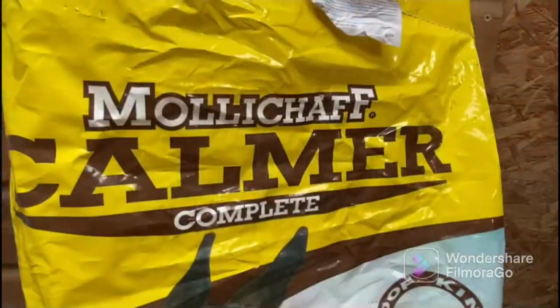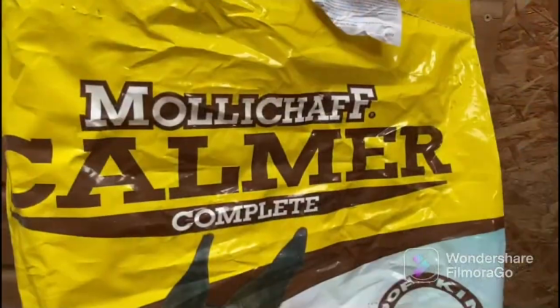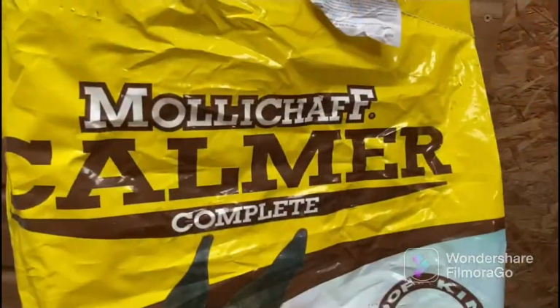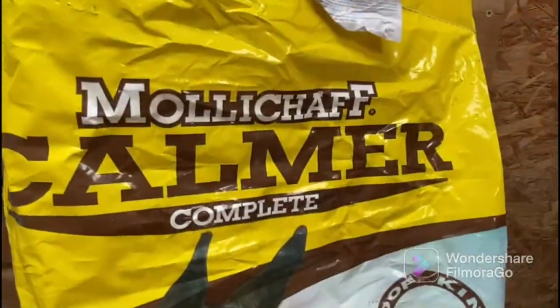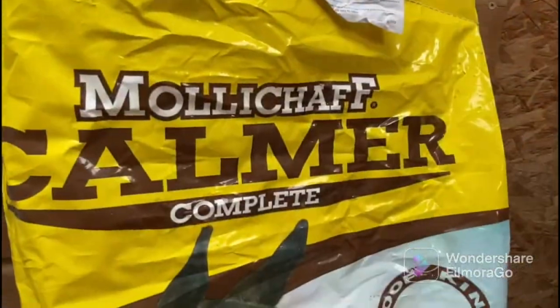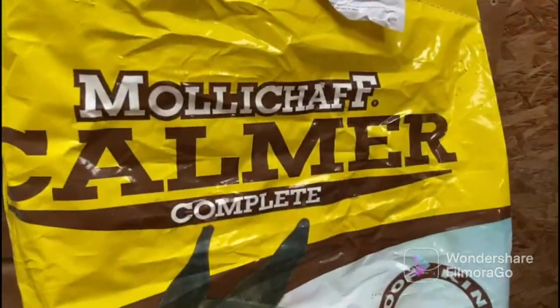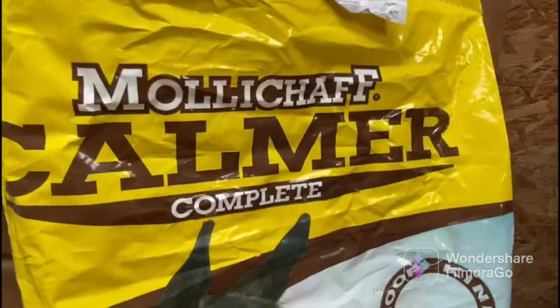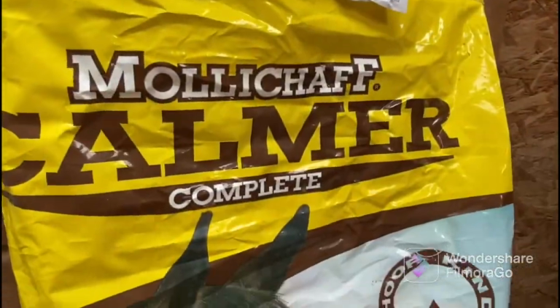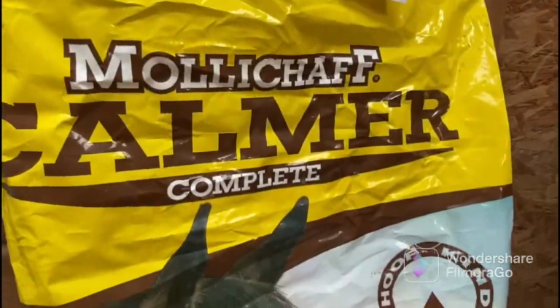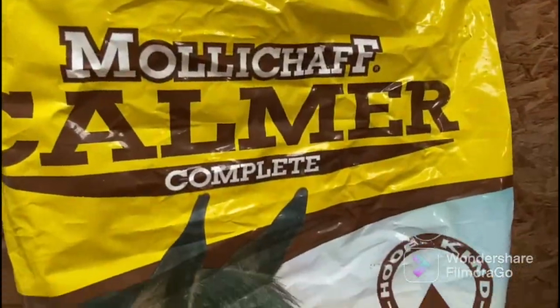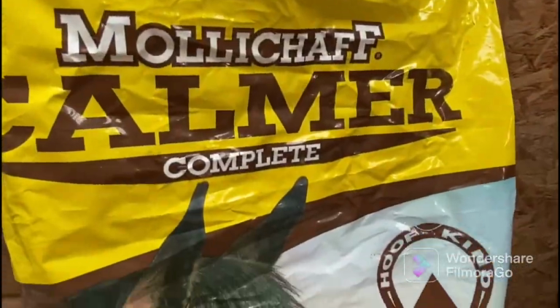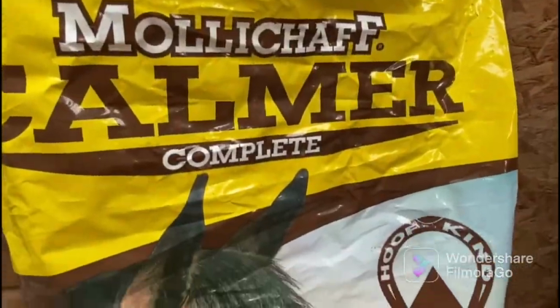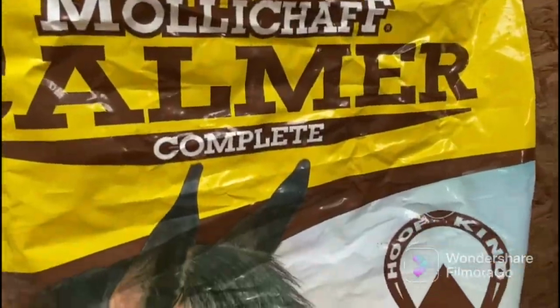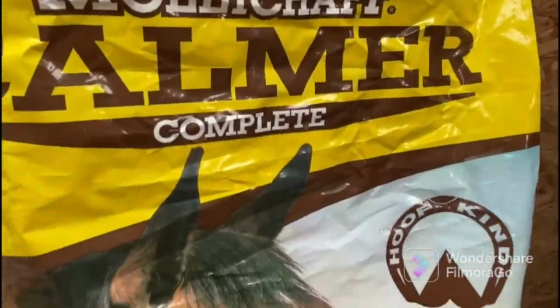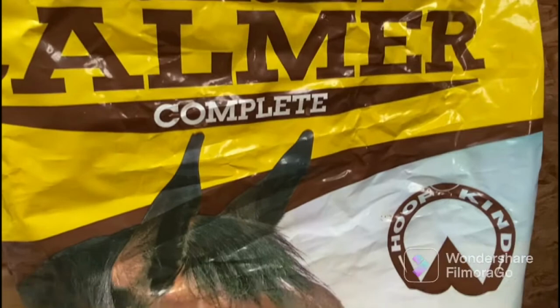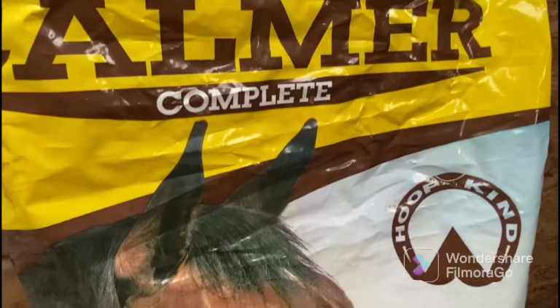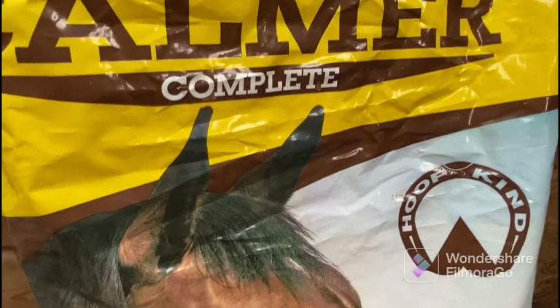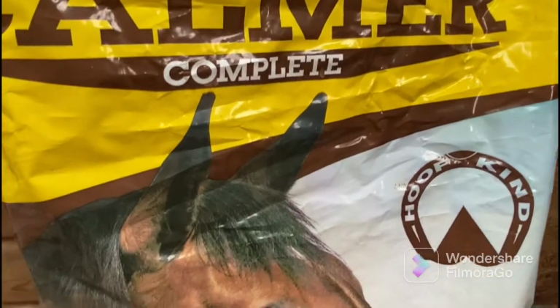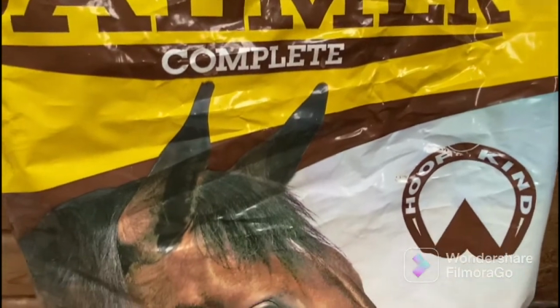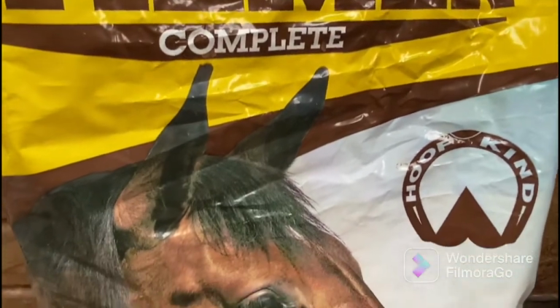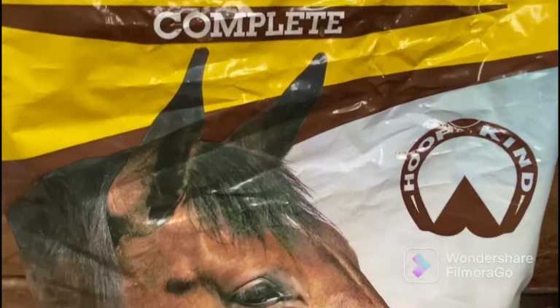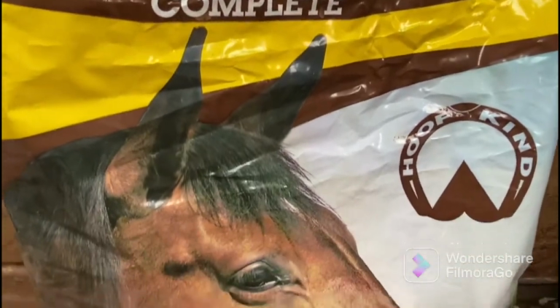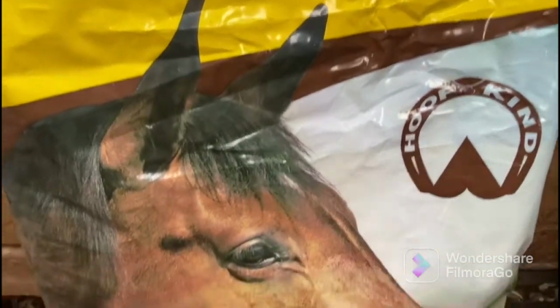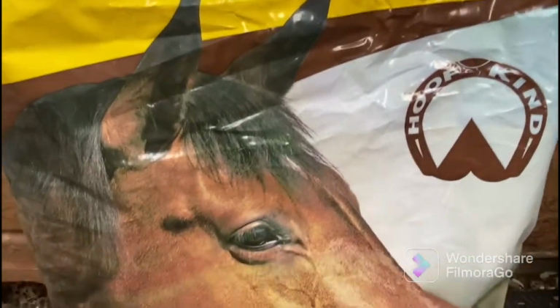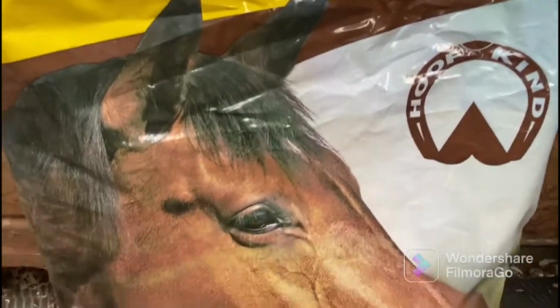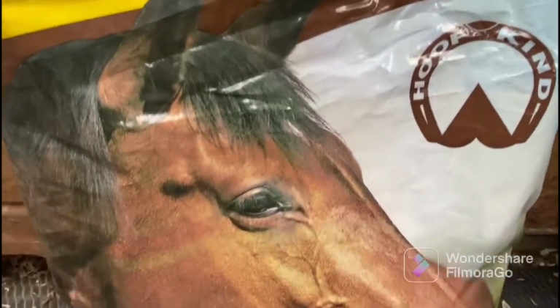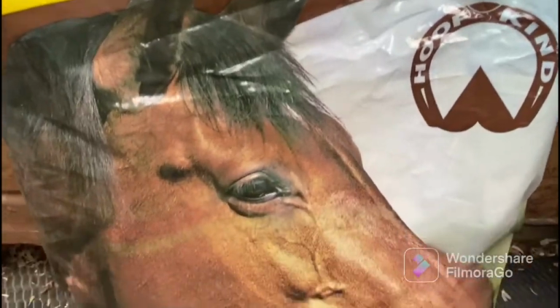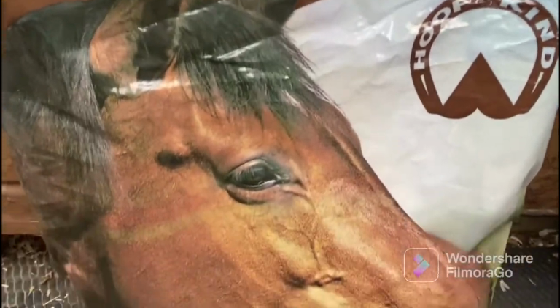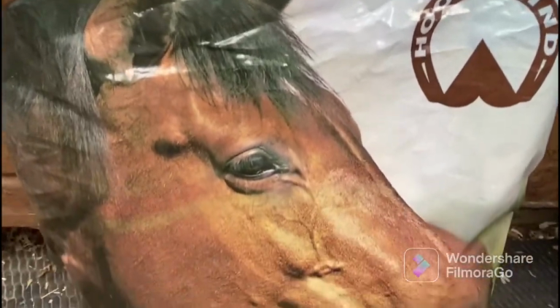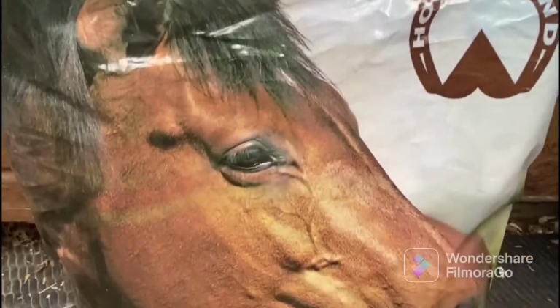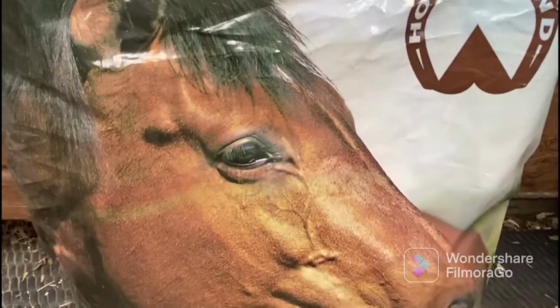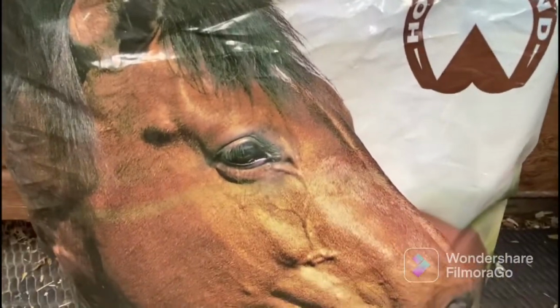This is the Molly Chaff Karma and we feed this to Rosie and Winnie because they're quite sensitive ponies.